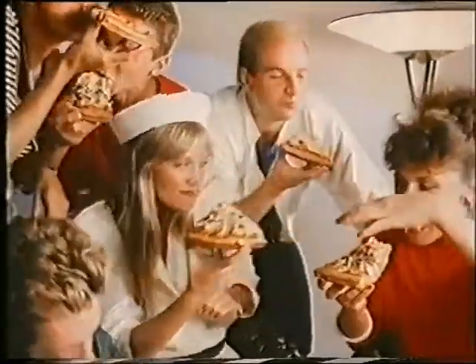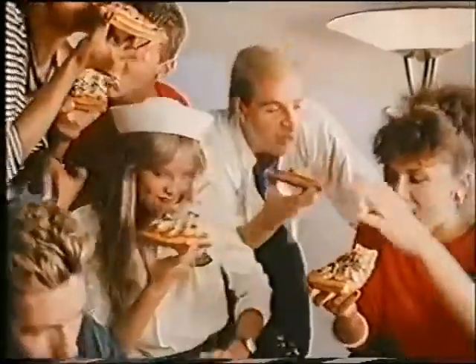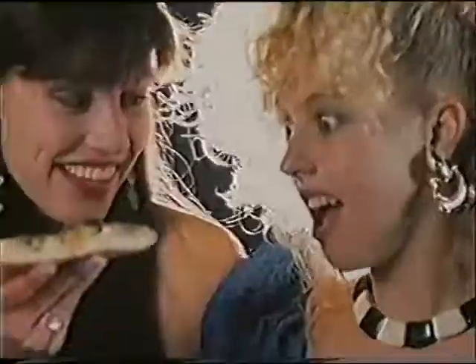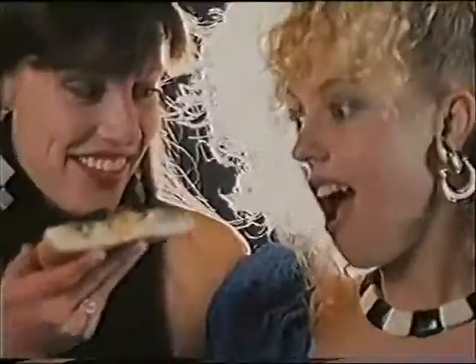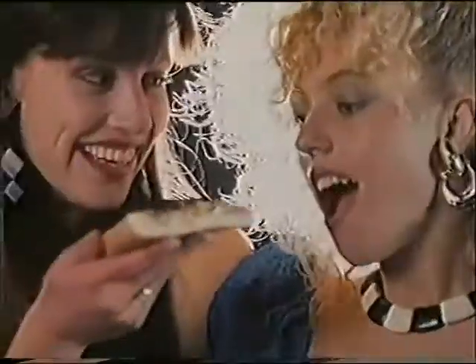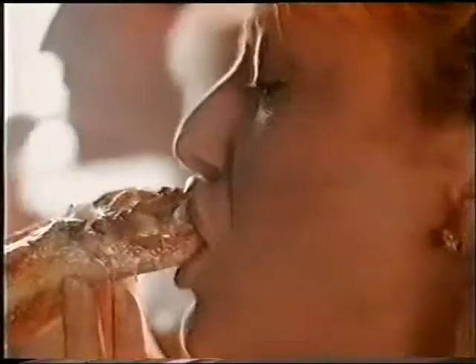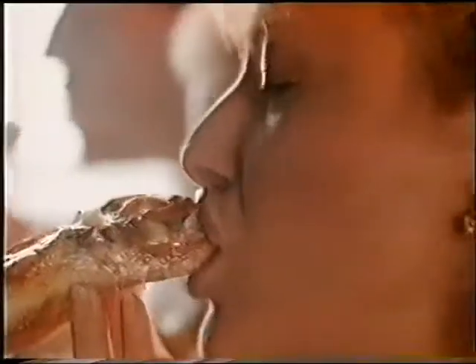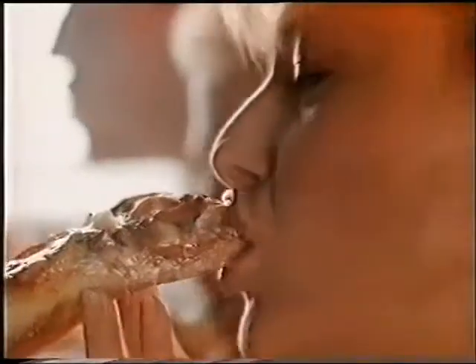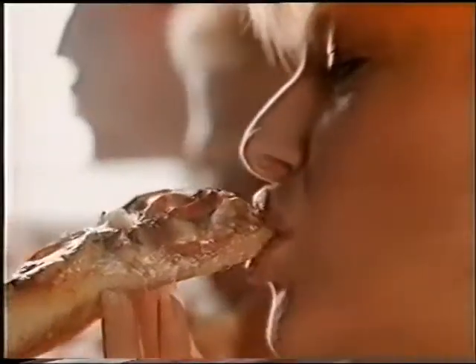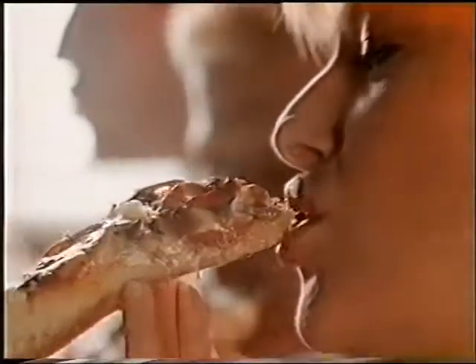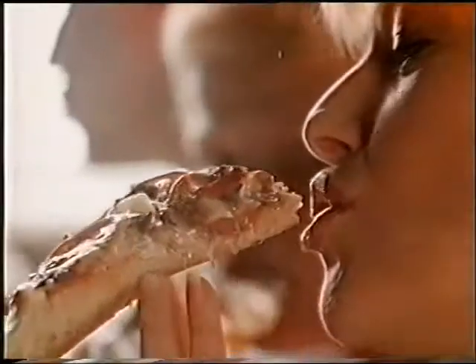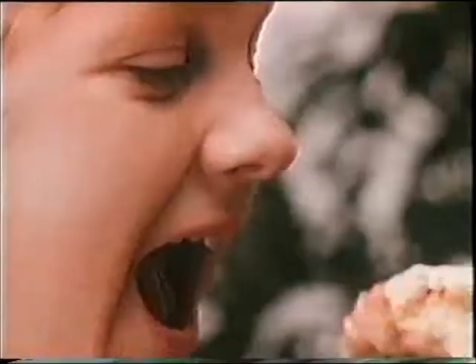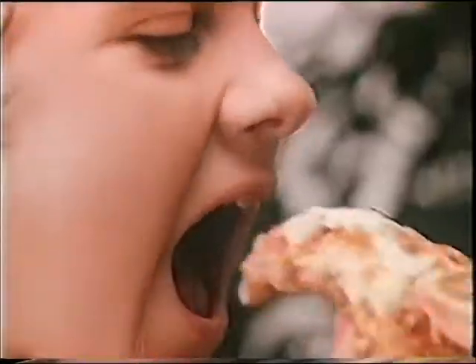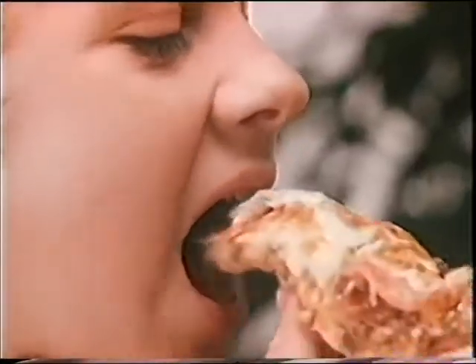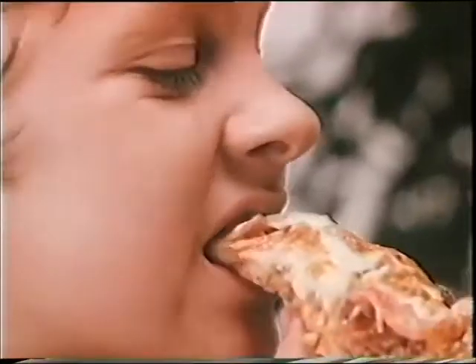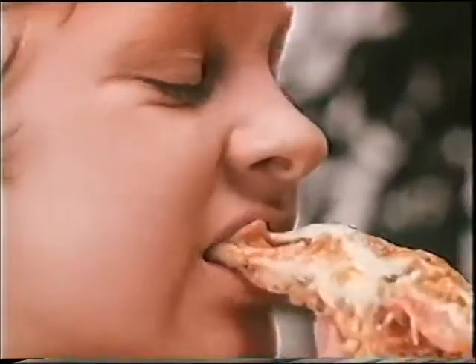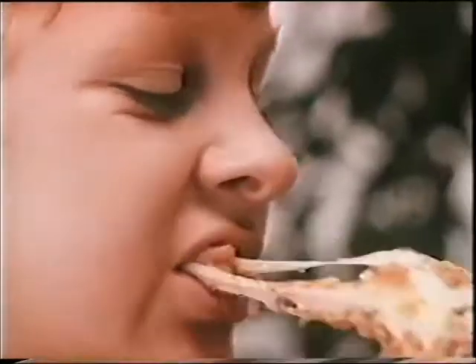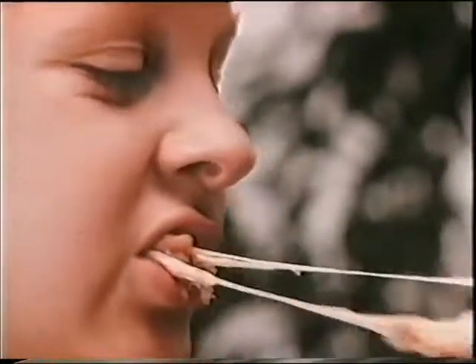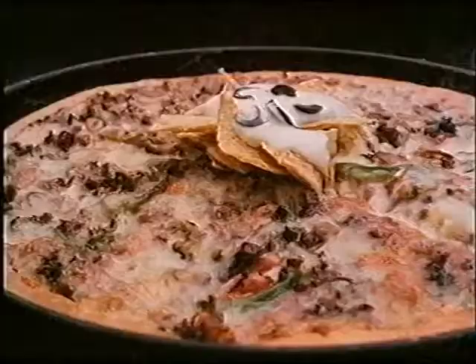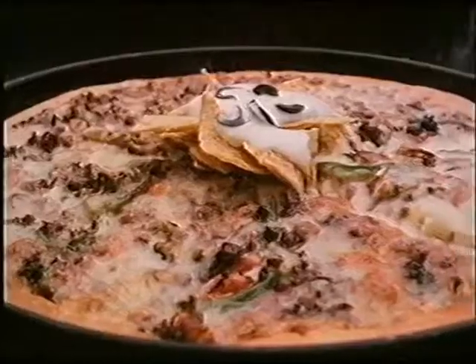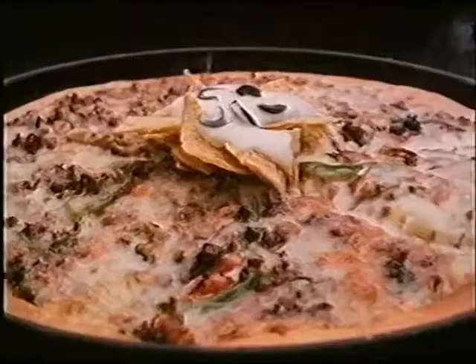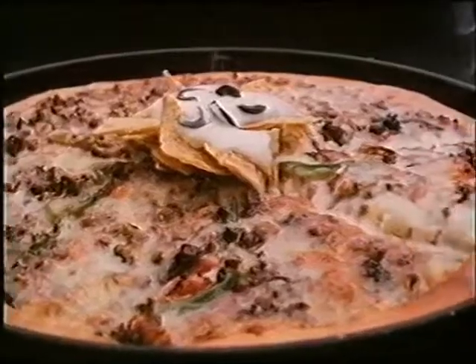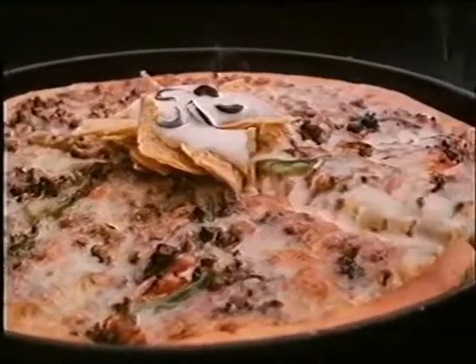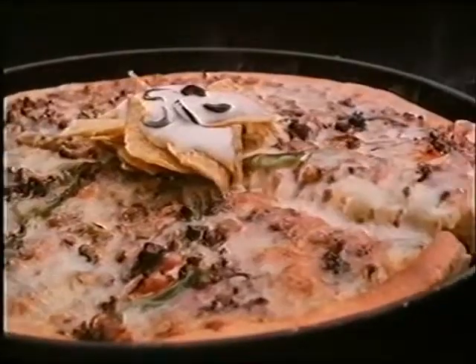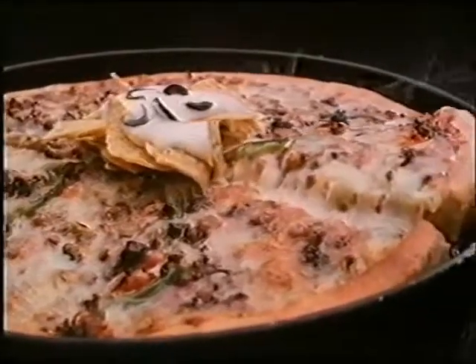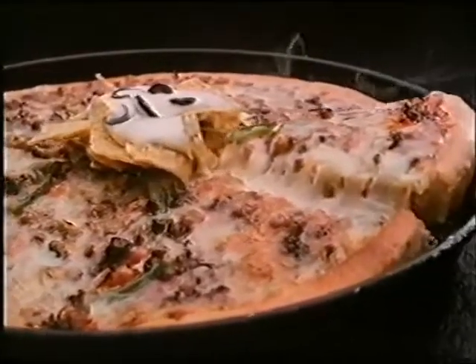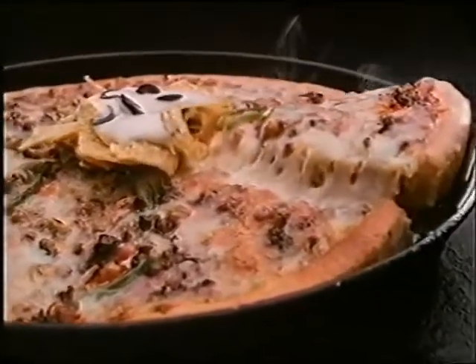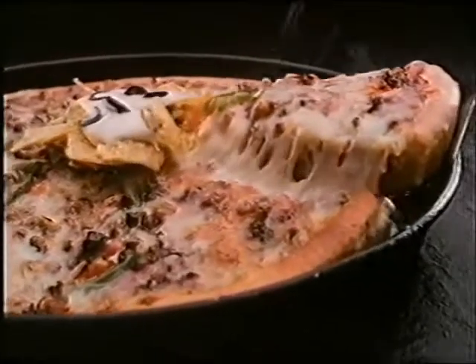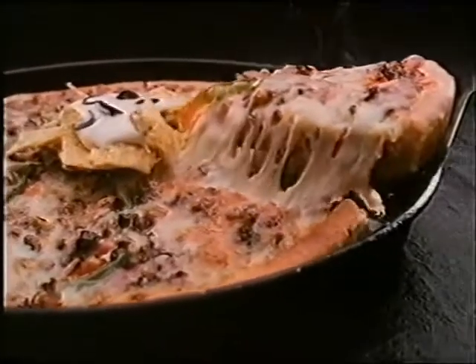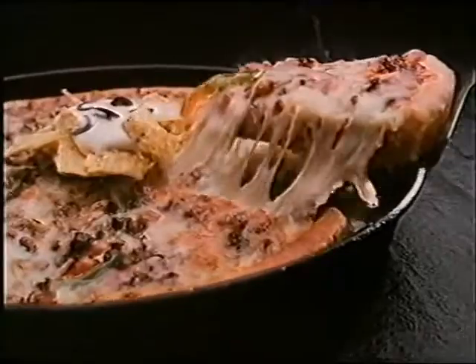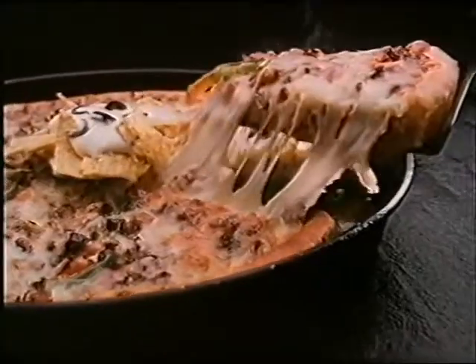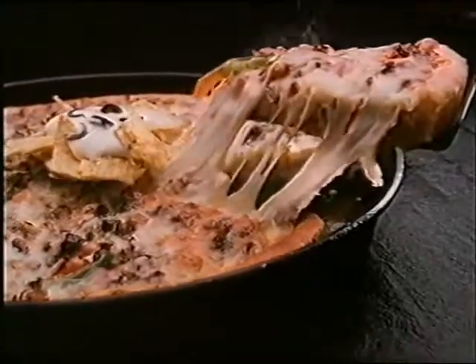You'd call it great. You'd call it spicy and delicious. You'd call it Mexican. And you'd call in at Pizza Hut.